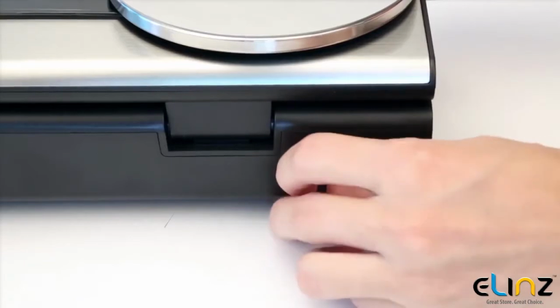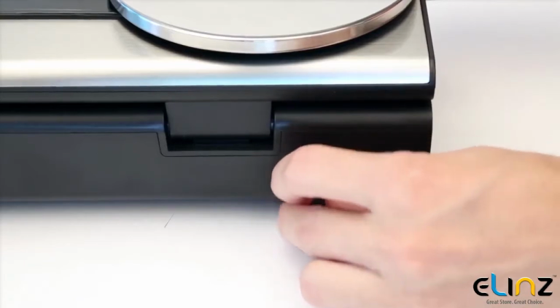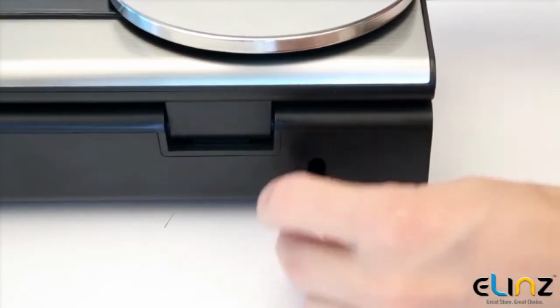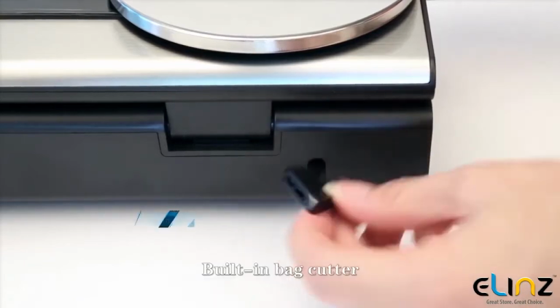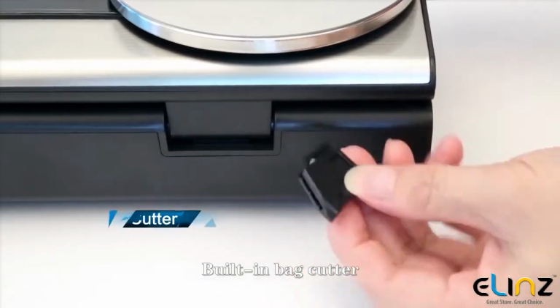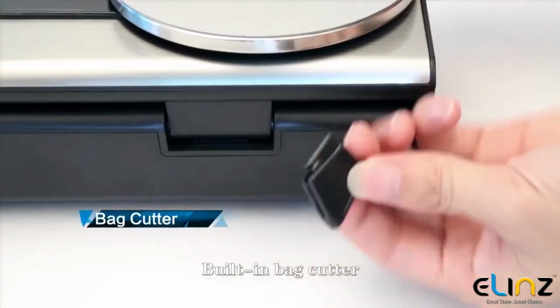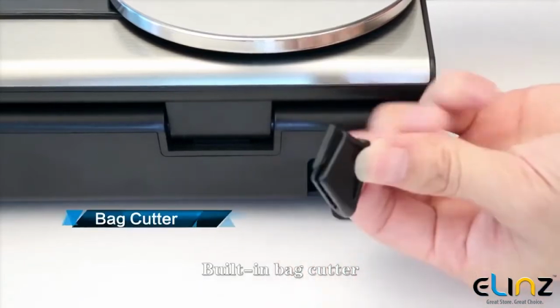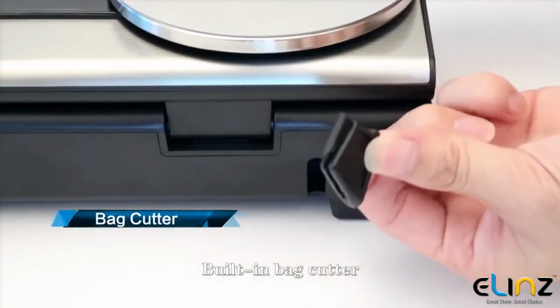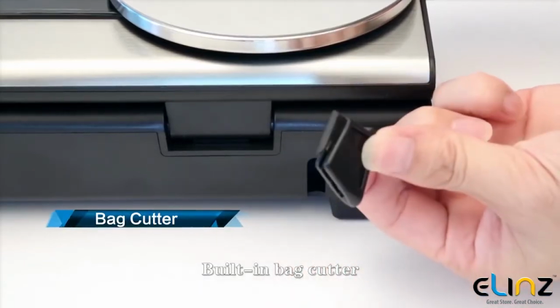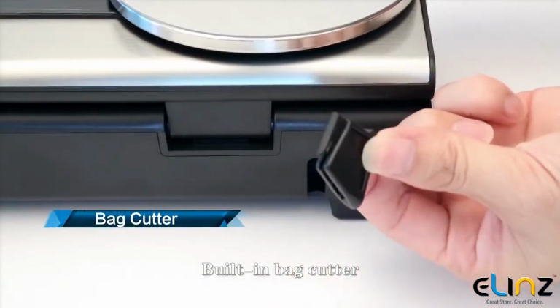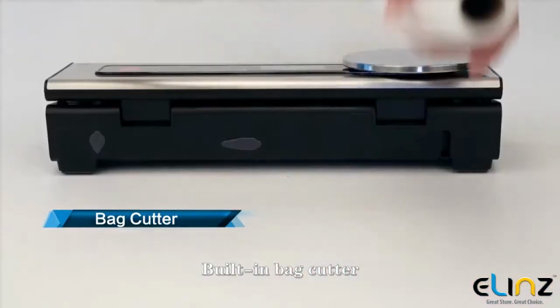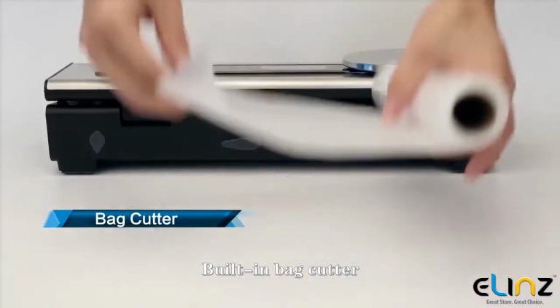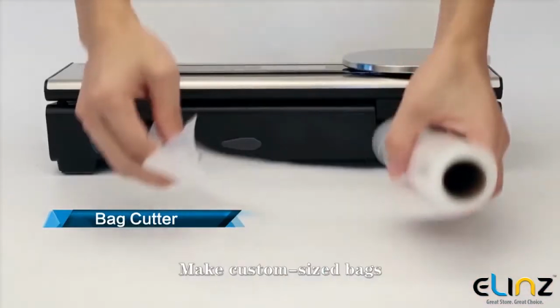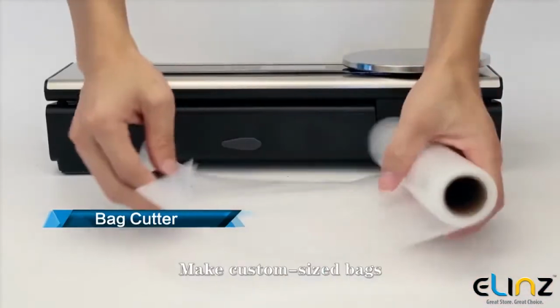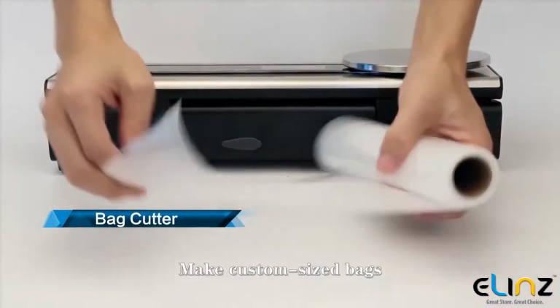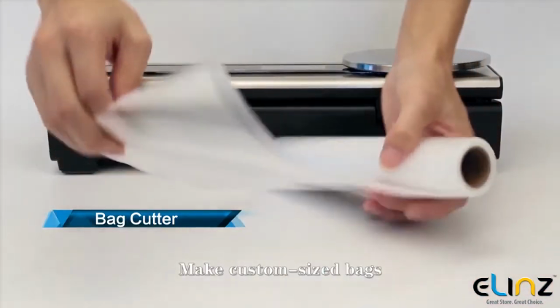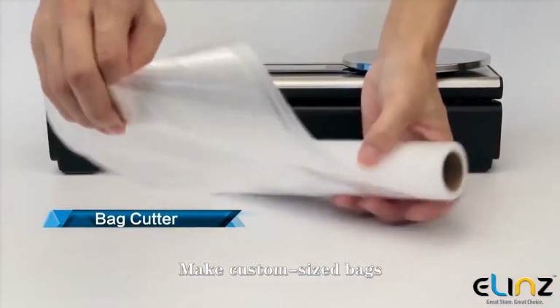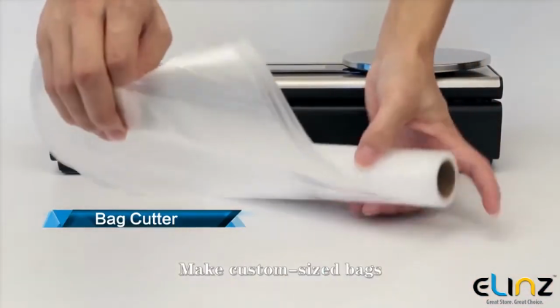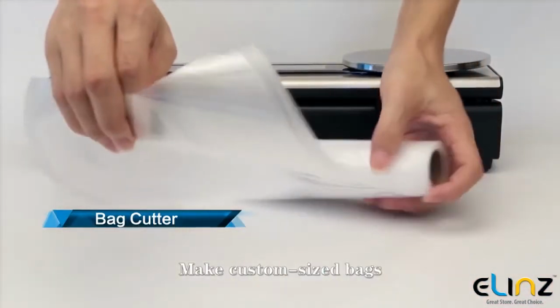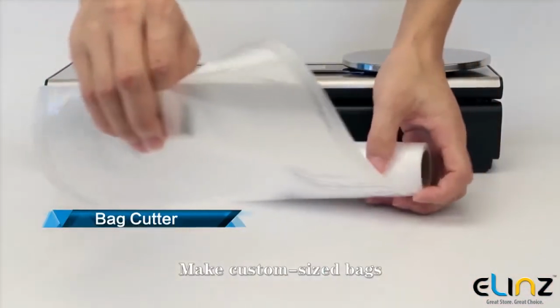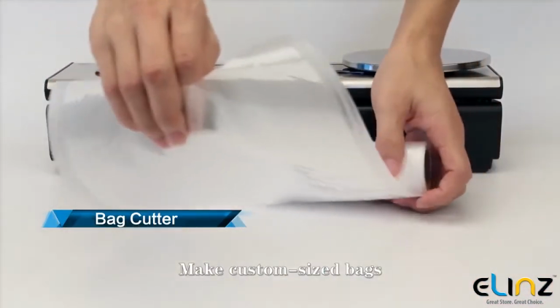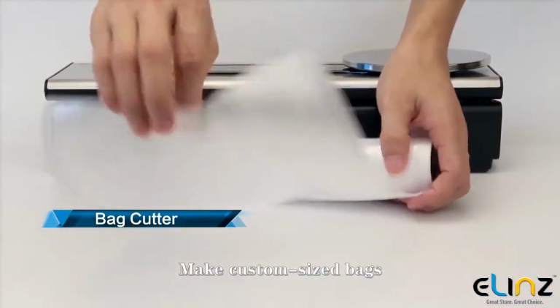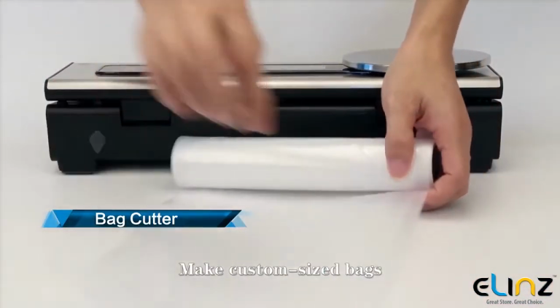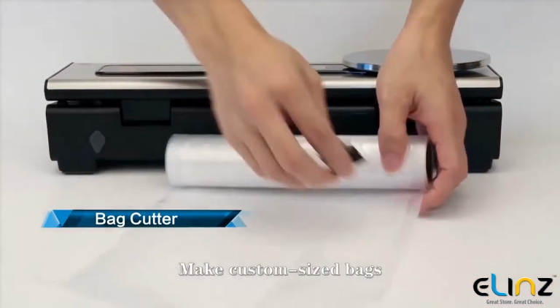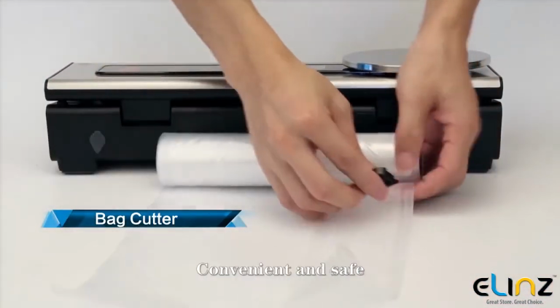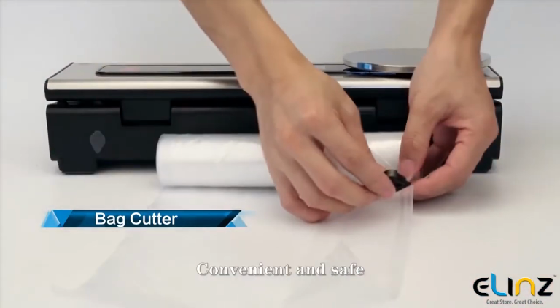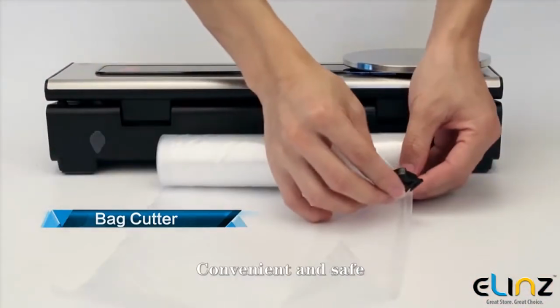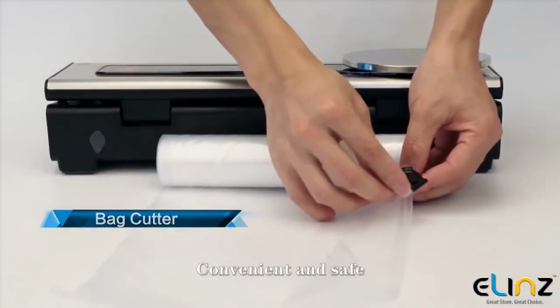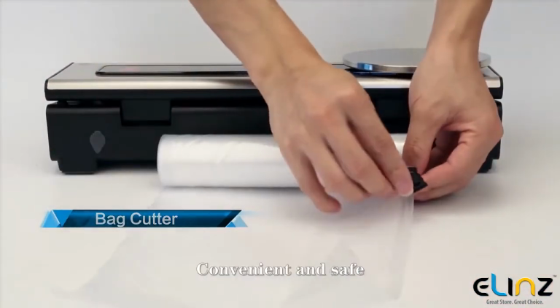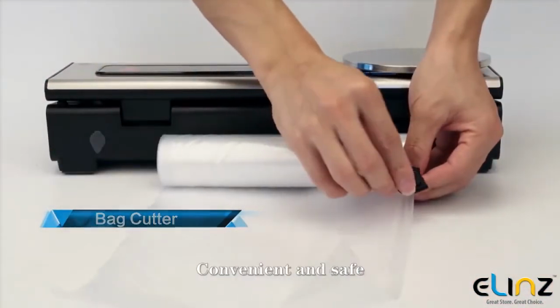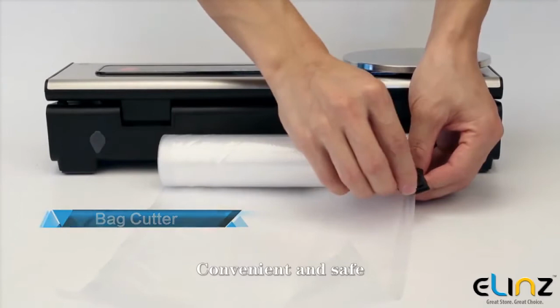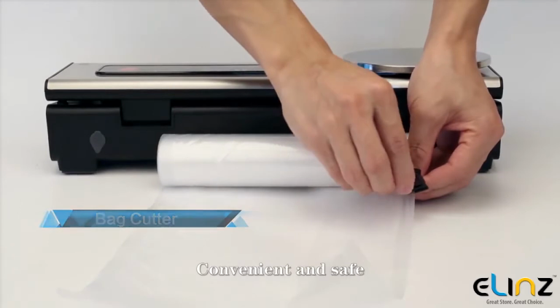Built-in bag cutter lets you make custom size bags — convenient and safe.